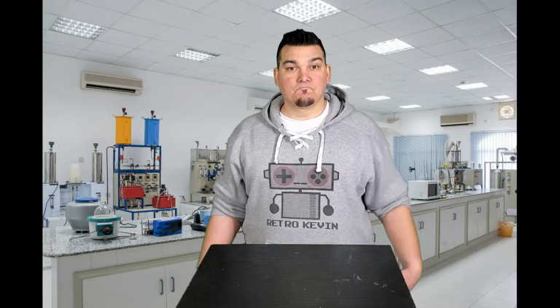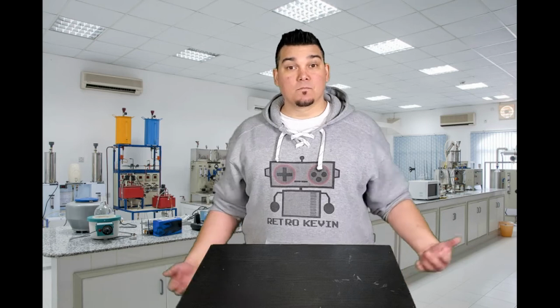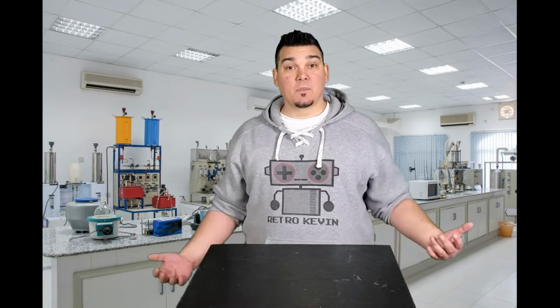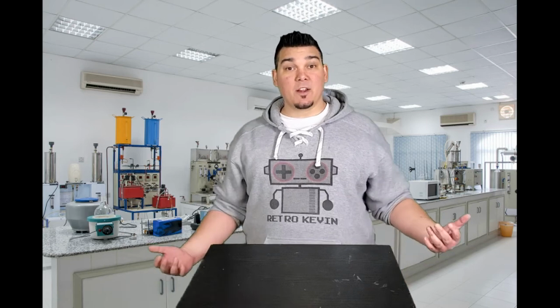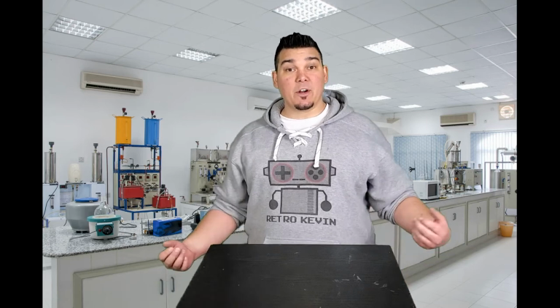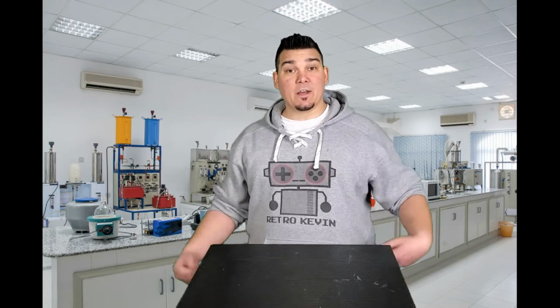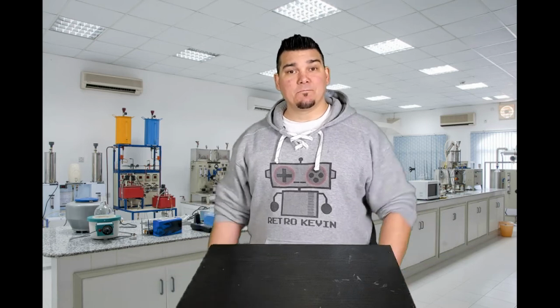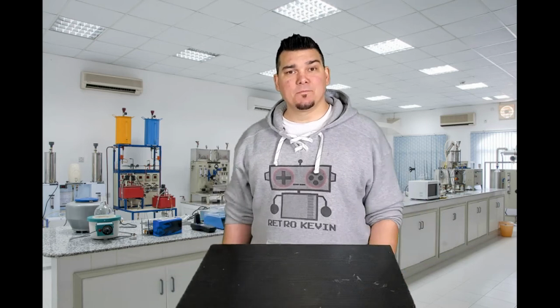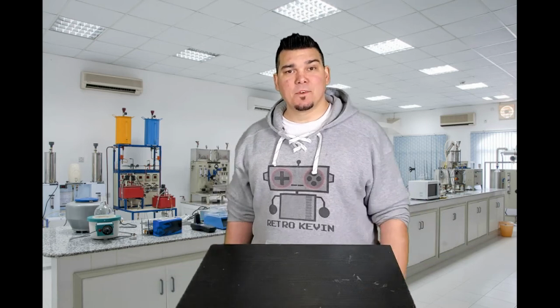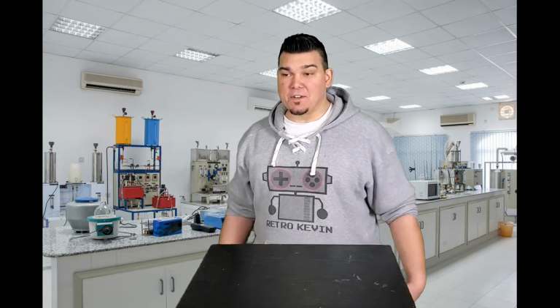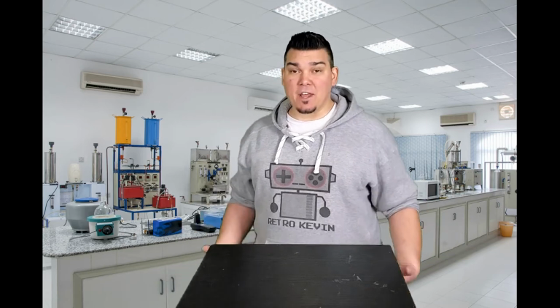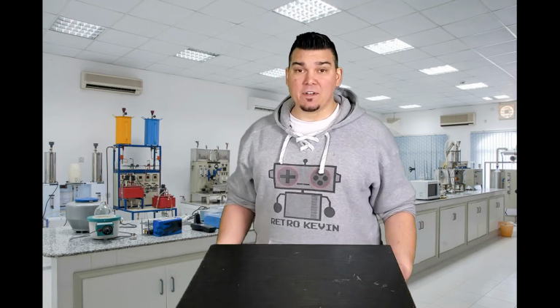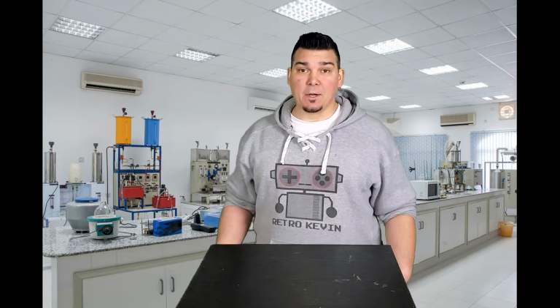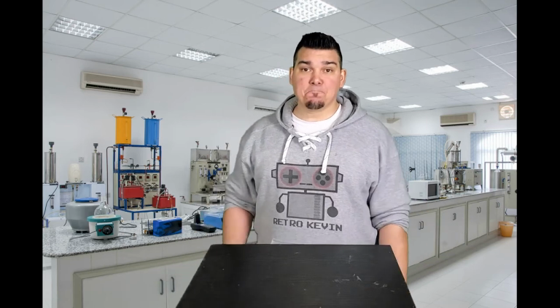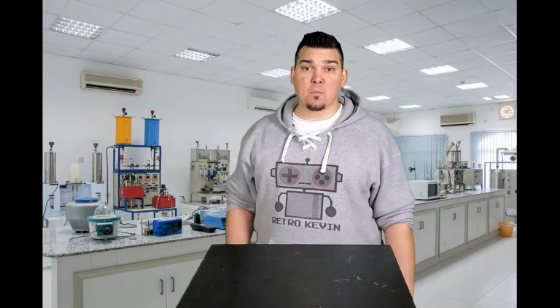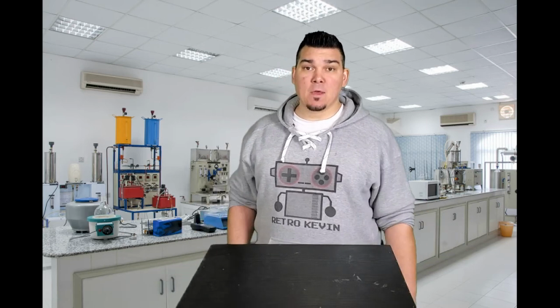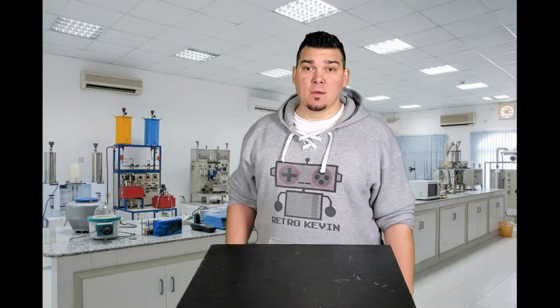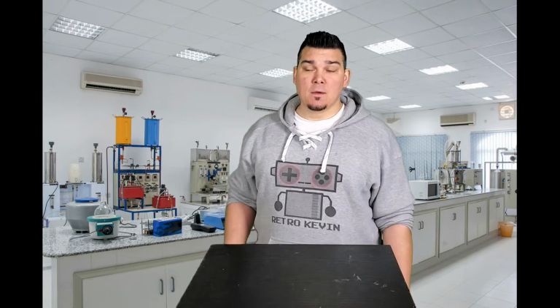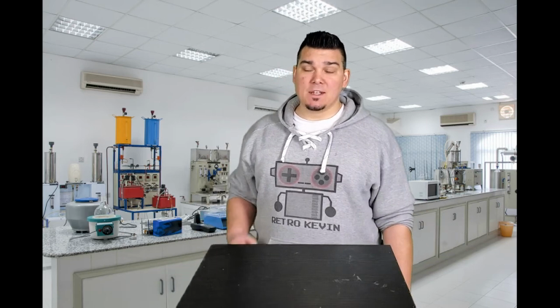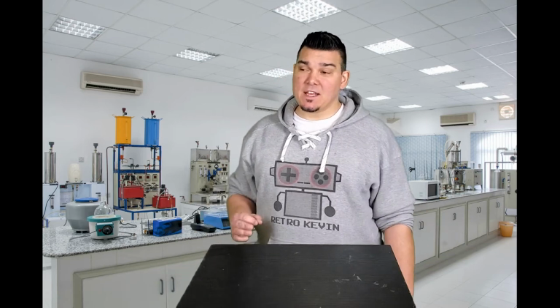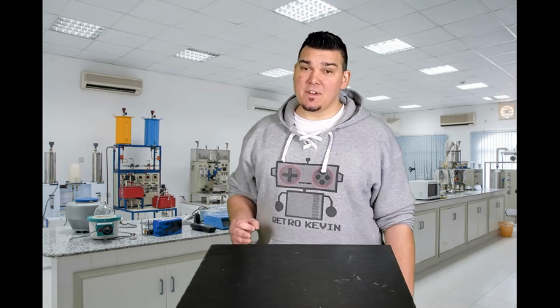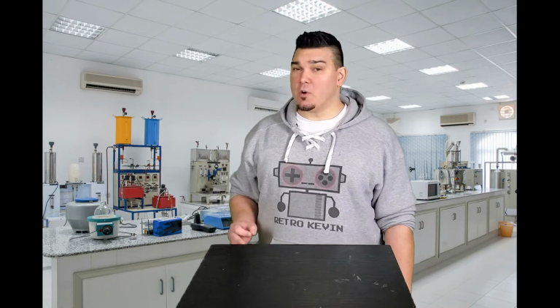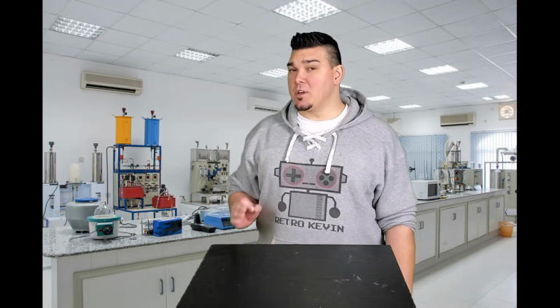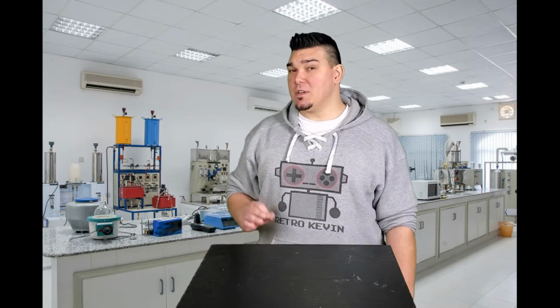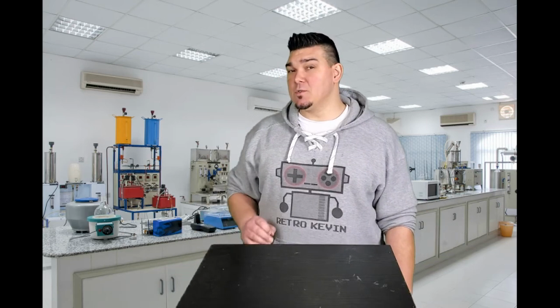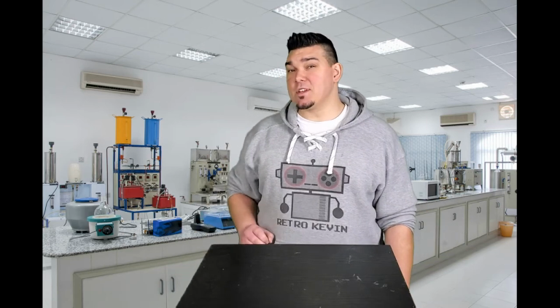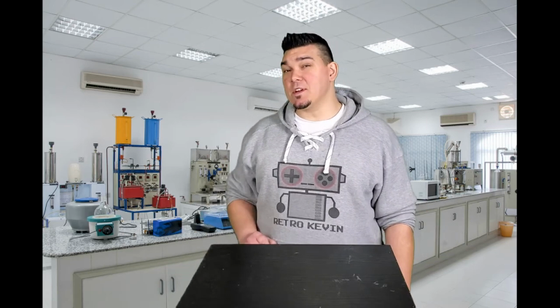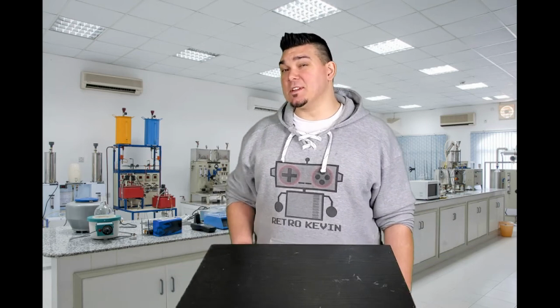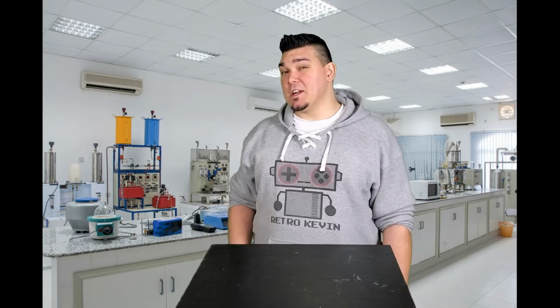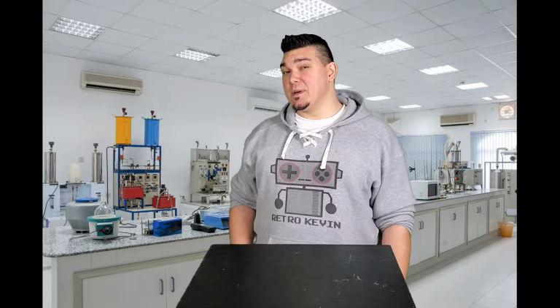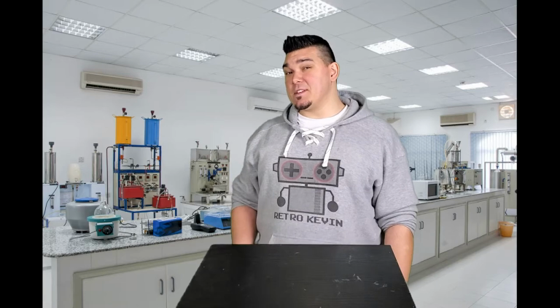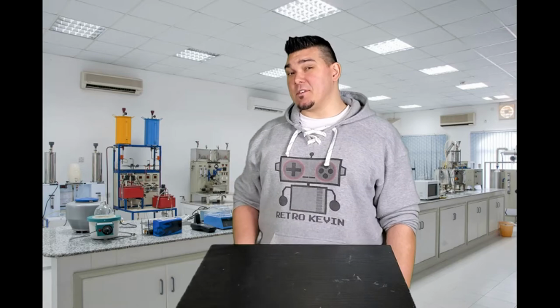Hello Internet, Retro Kevin here. In today's video I'm going to be doing something a little bit different.